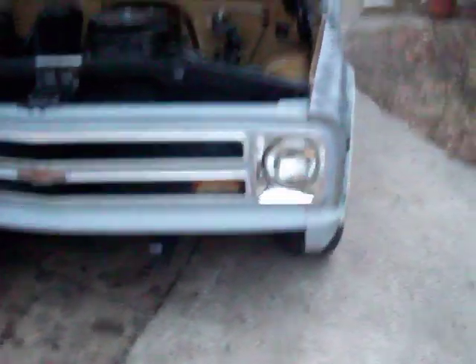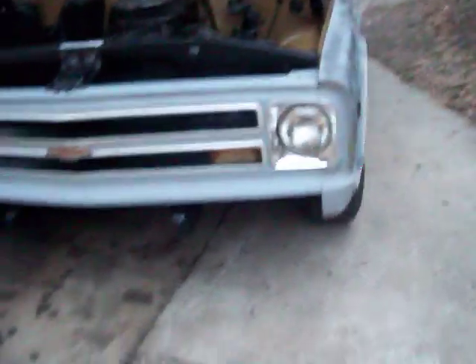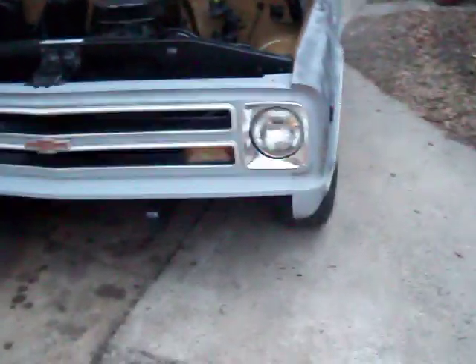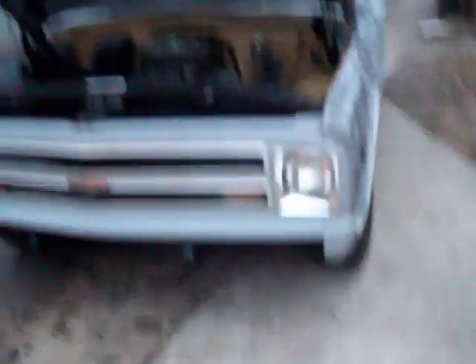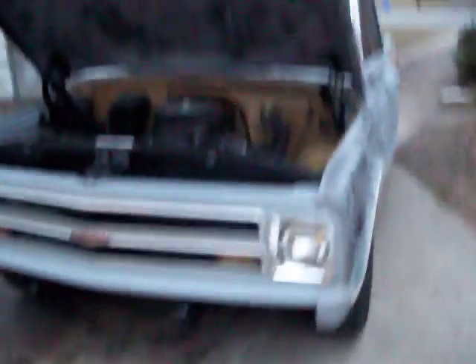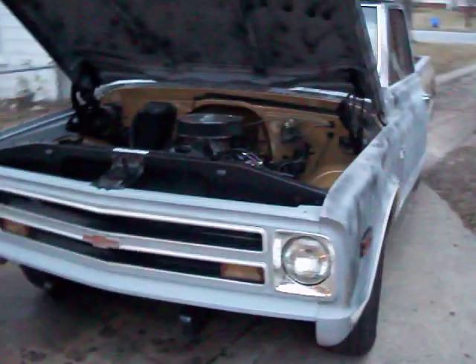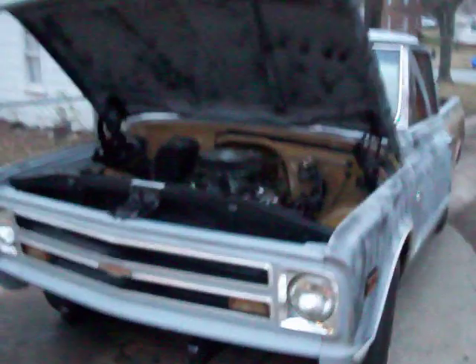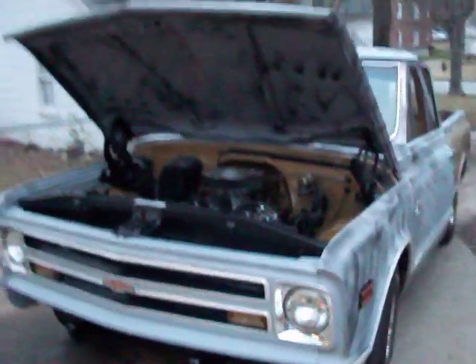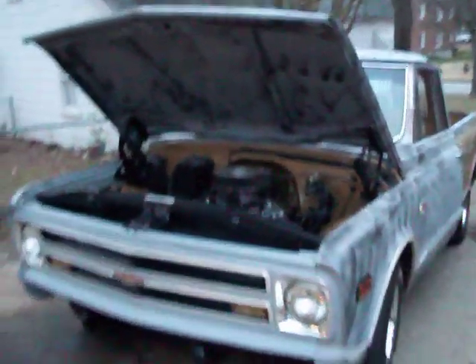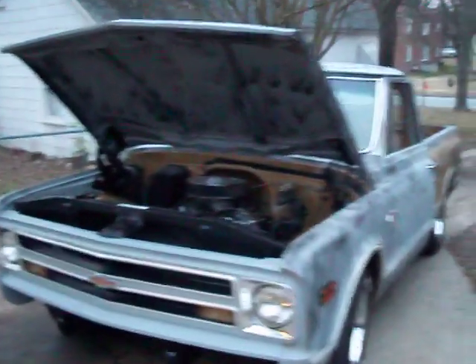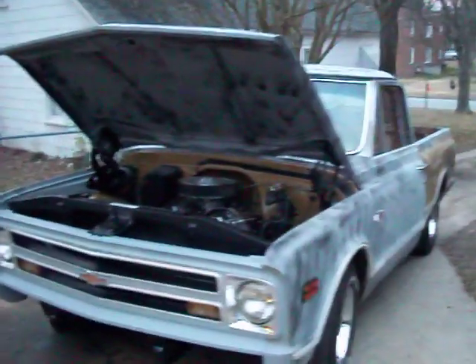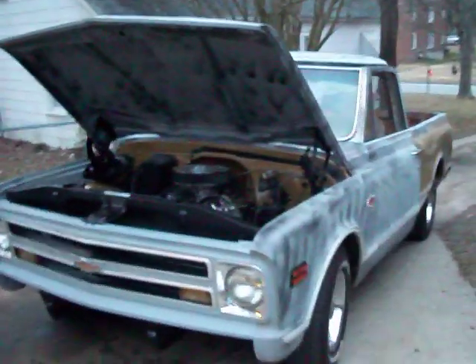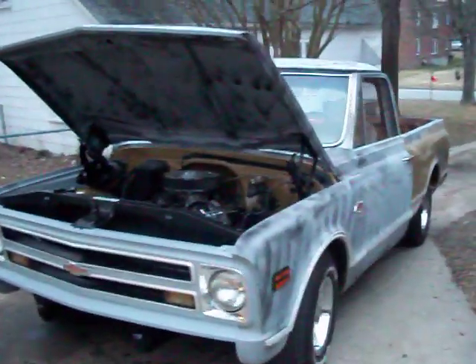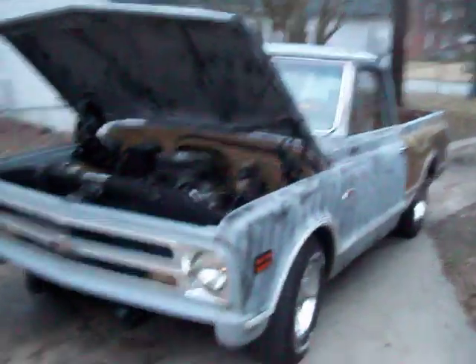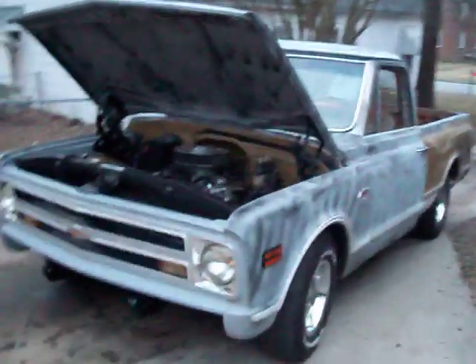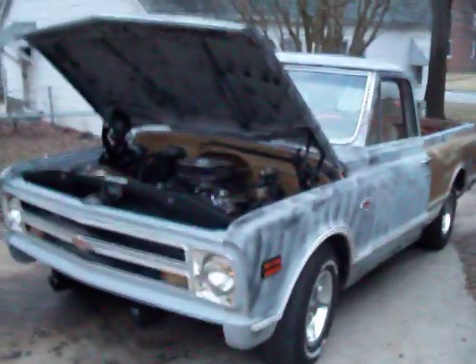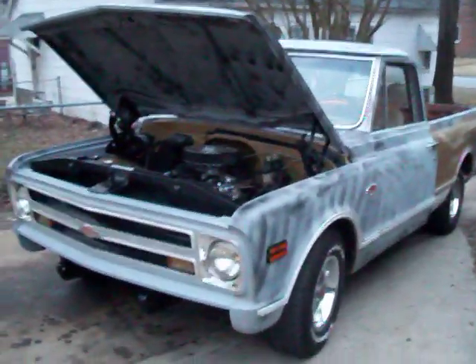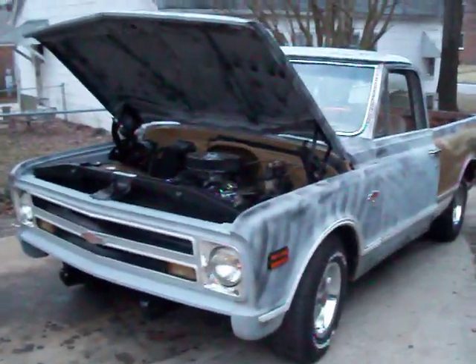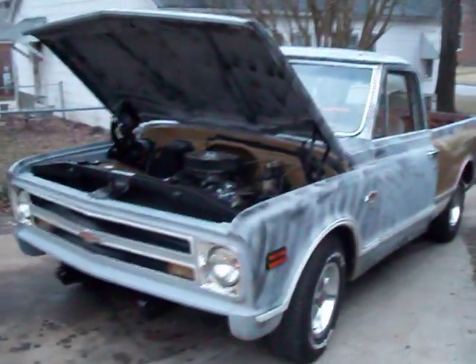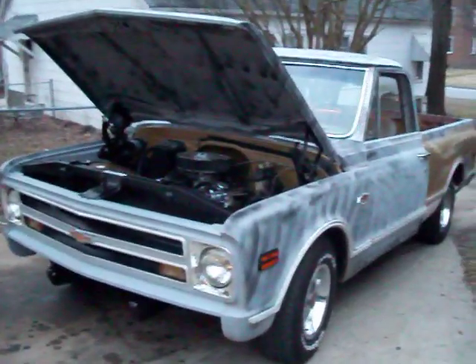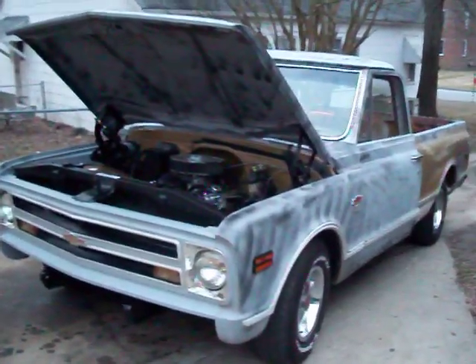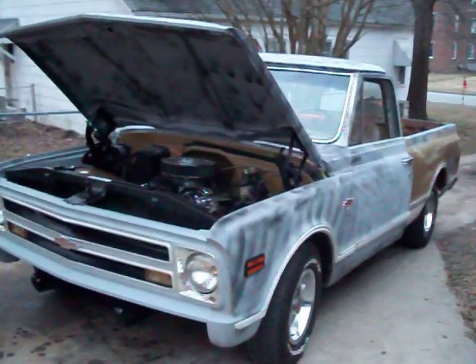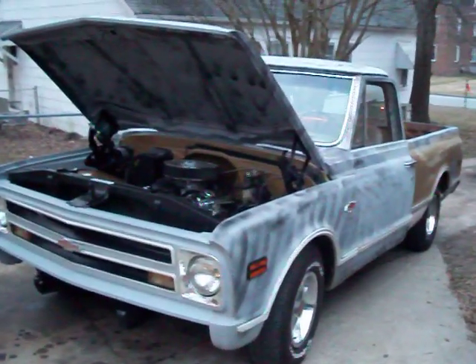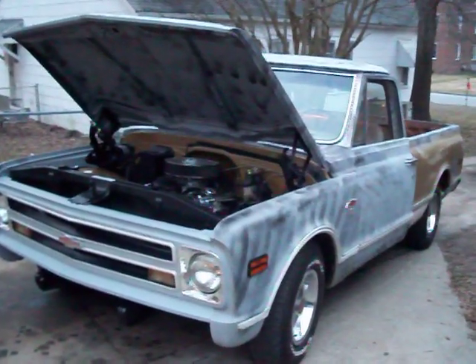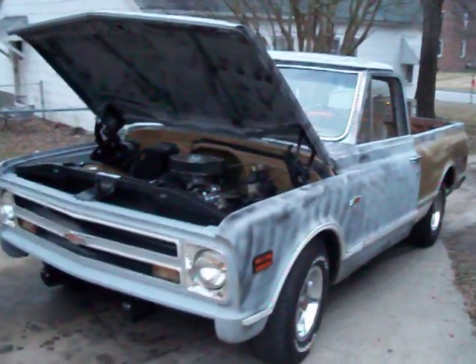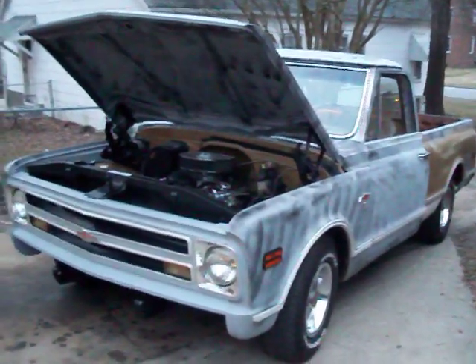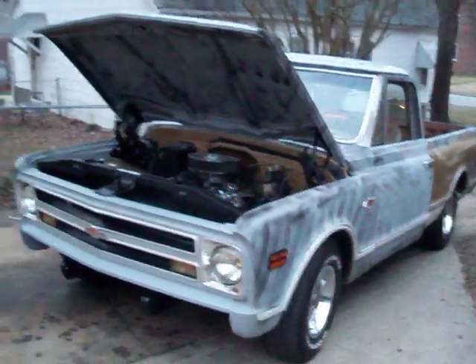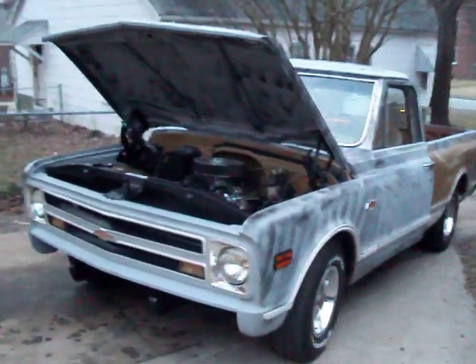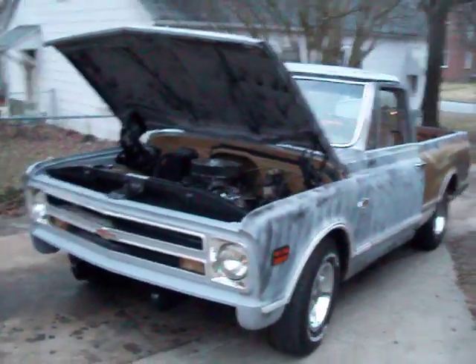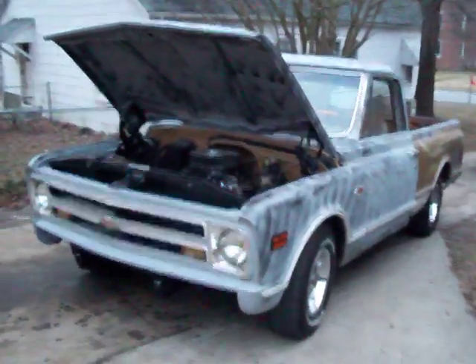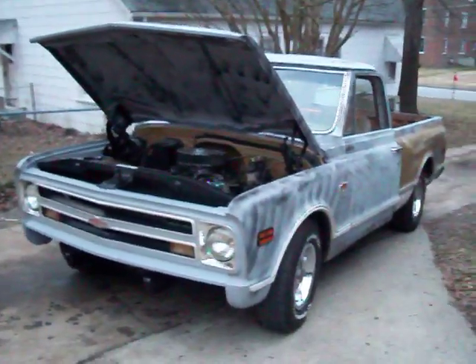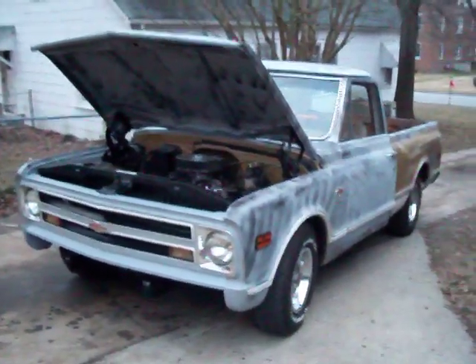That's the progress on my little pickup truck. Thanks for watching.